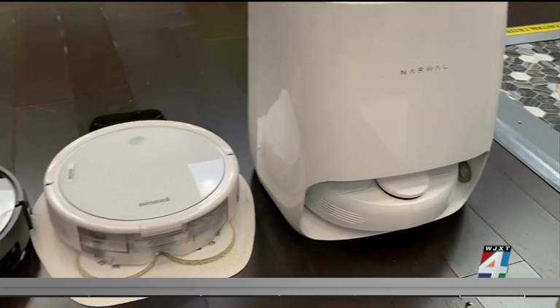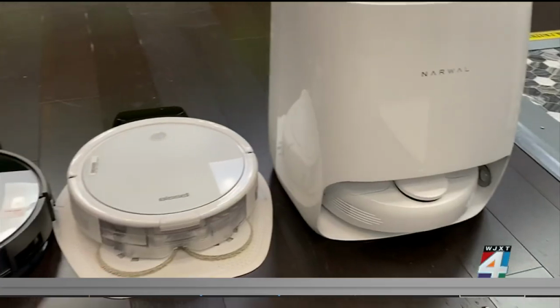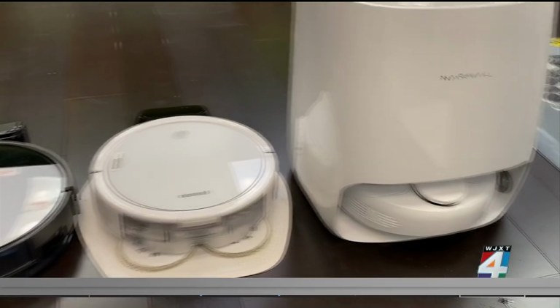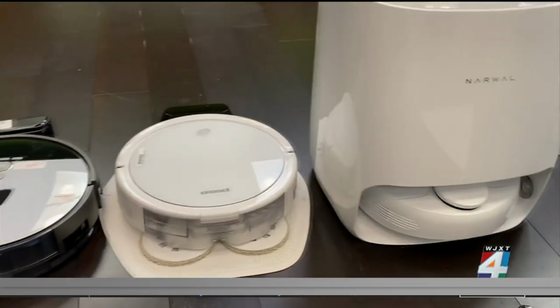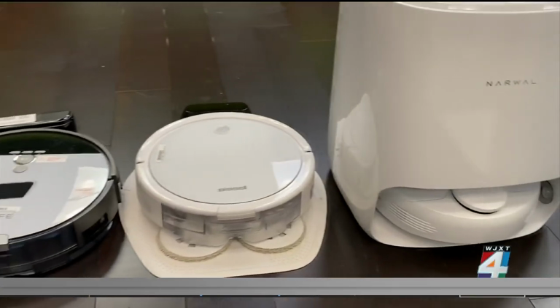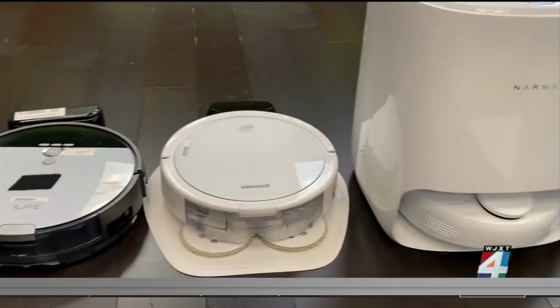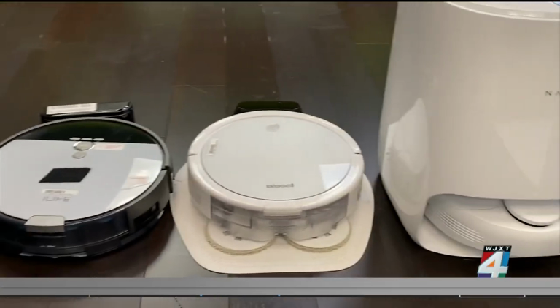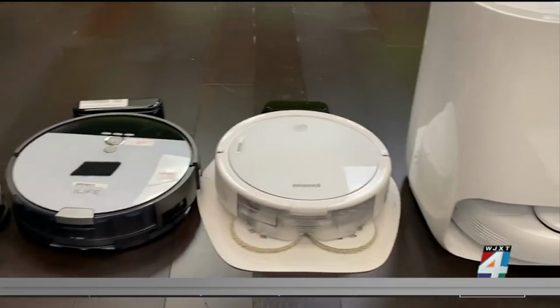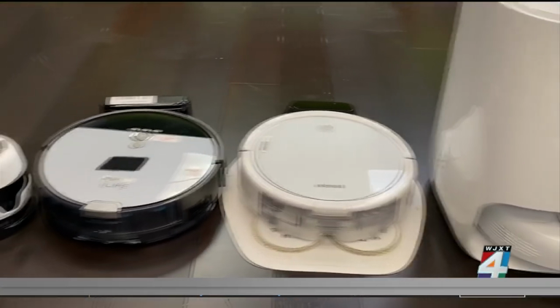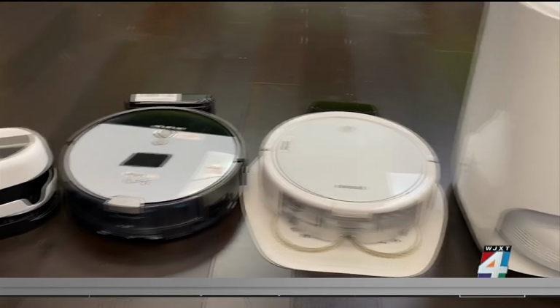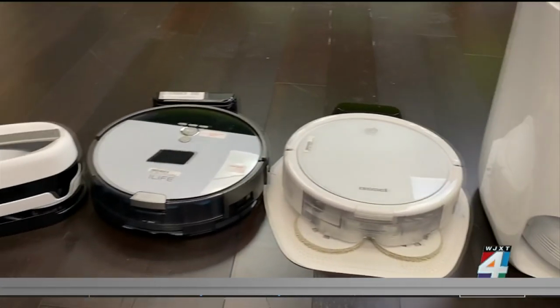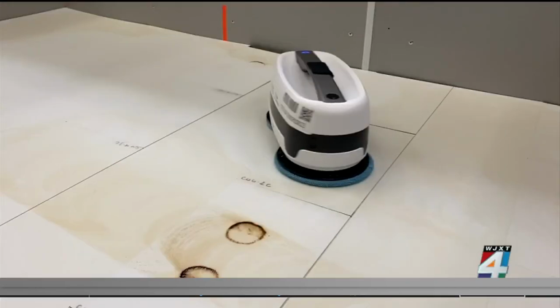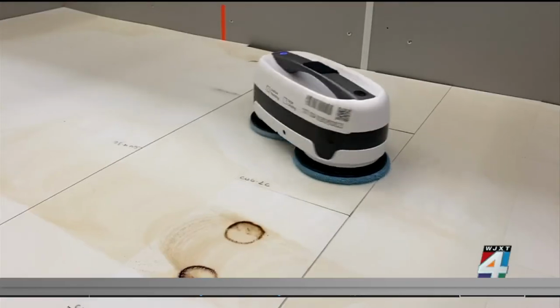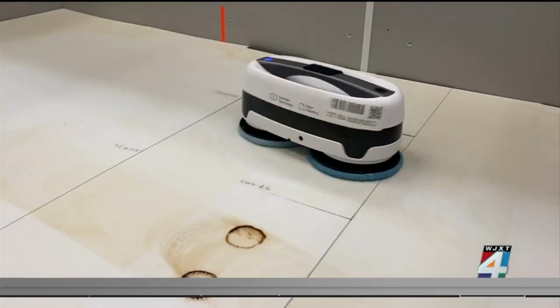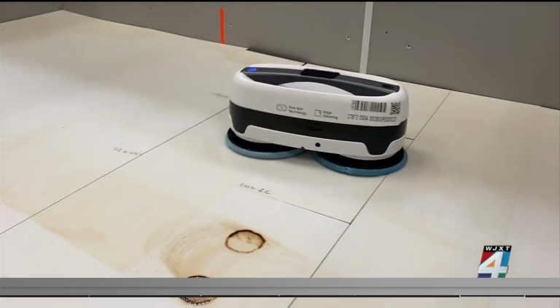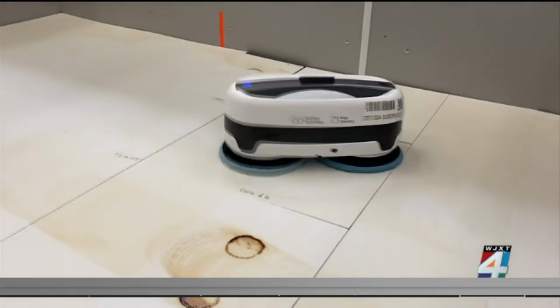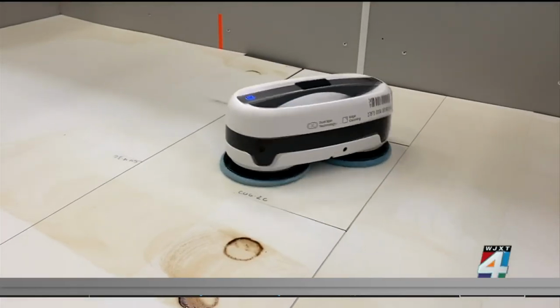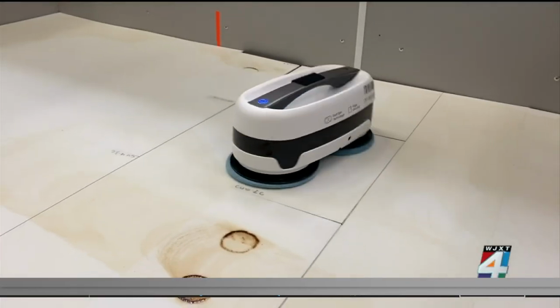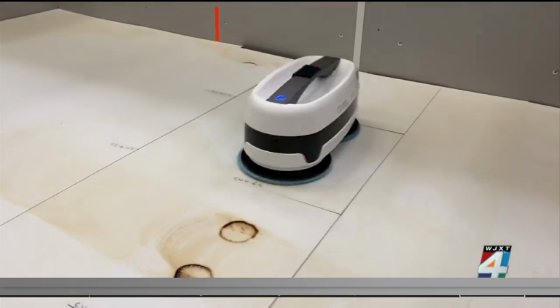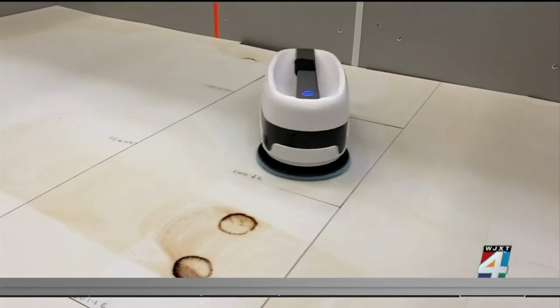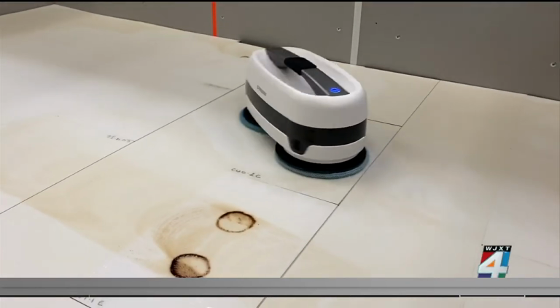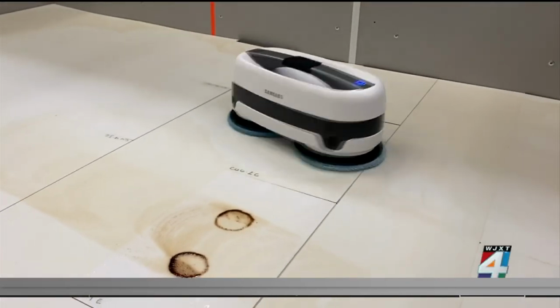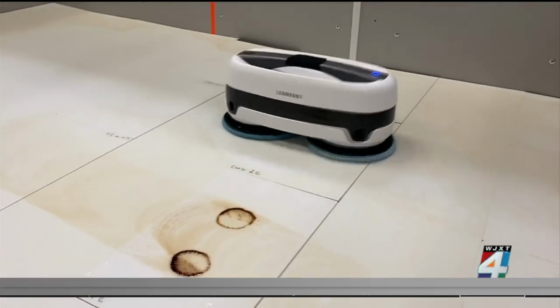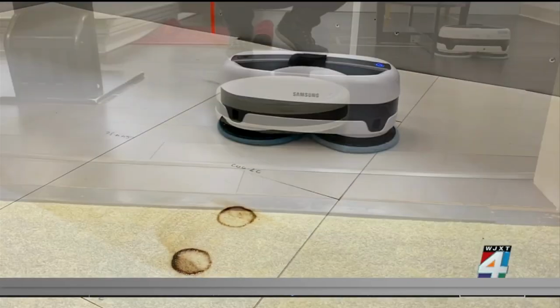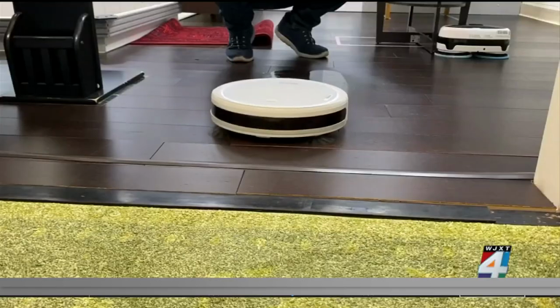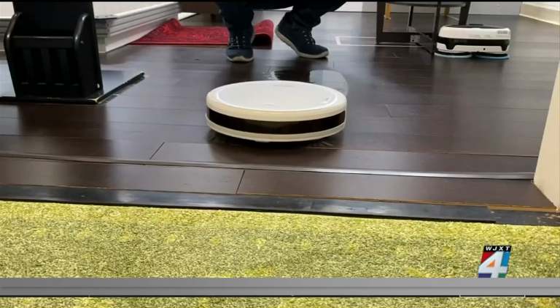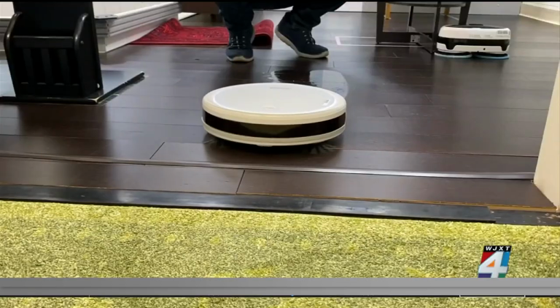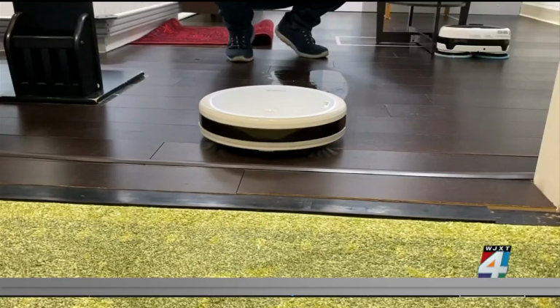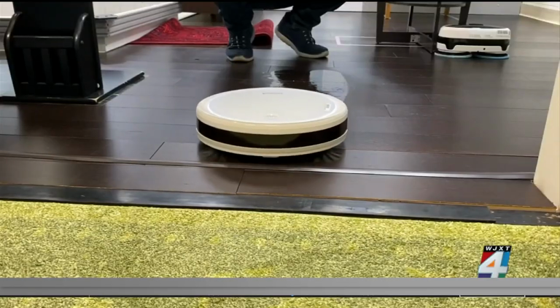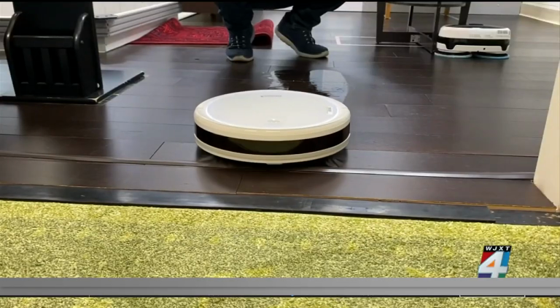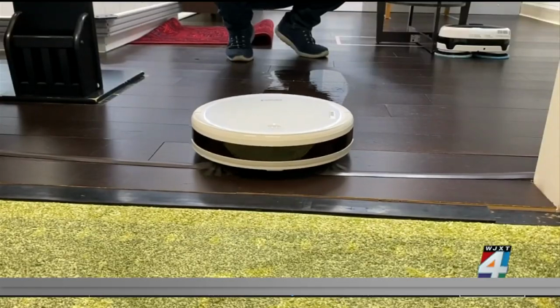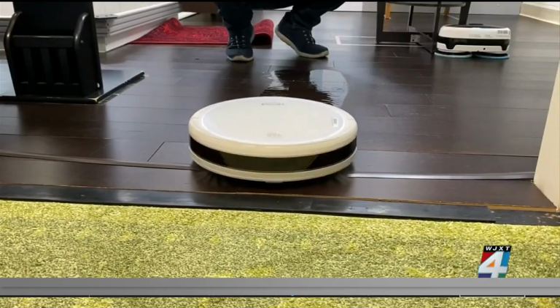Robotic mops are designed to clean hard surface floors like tile, vinyl, and some hardwood — not carpet.